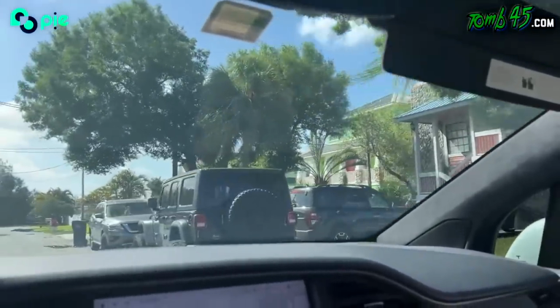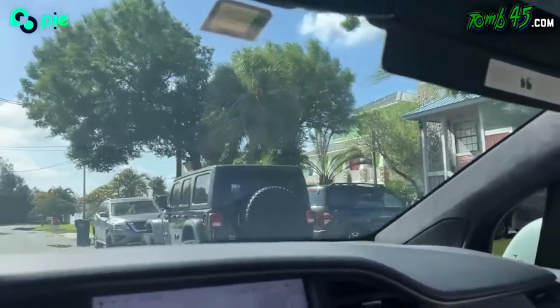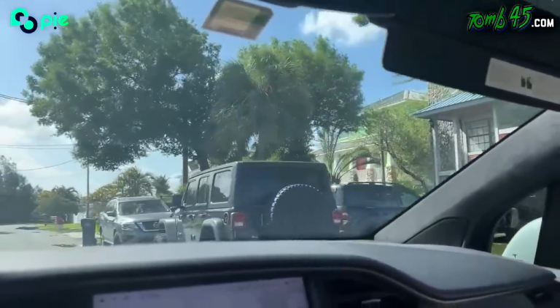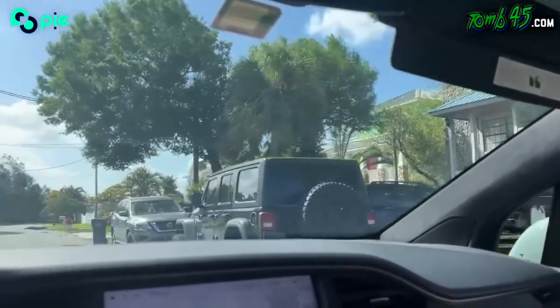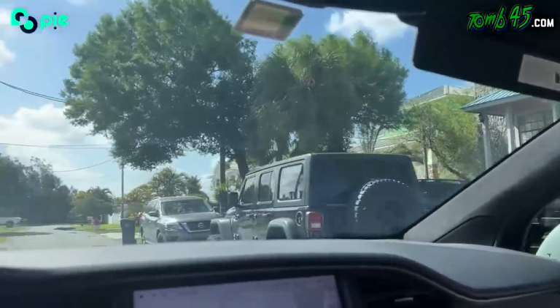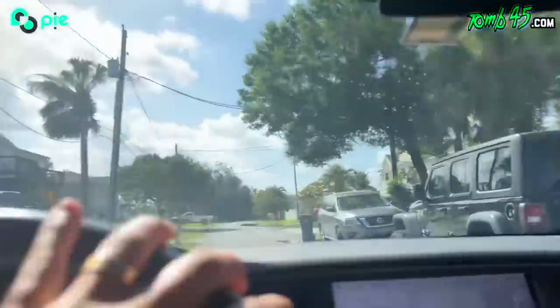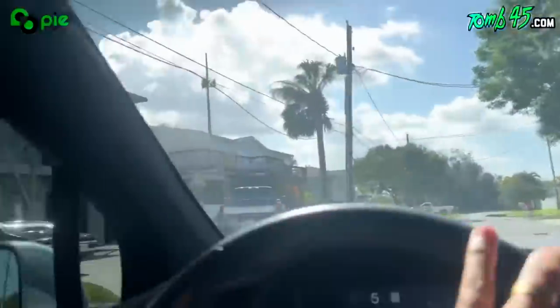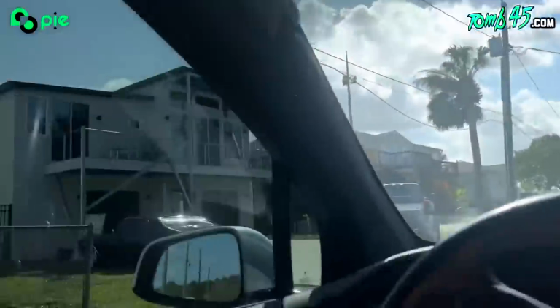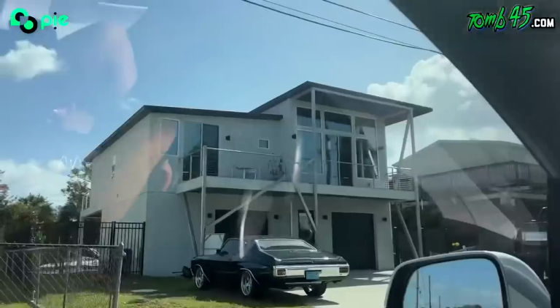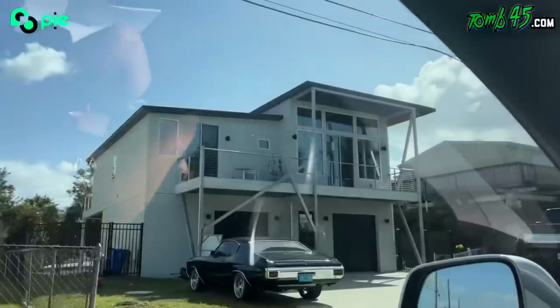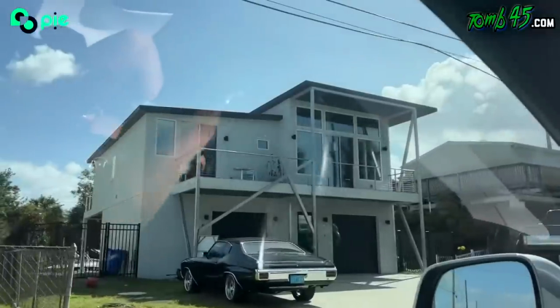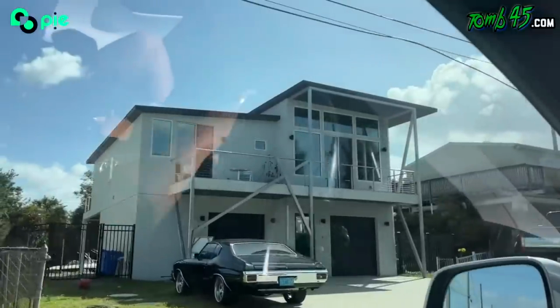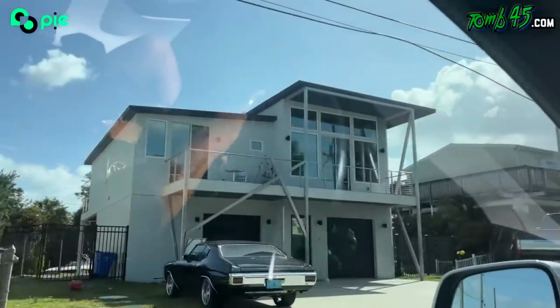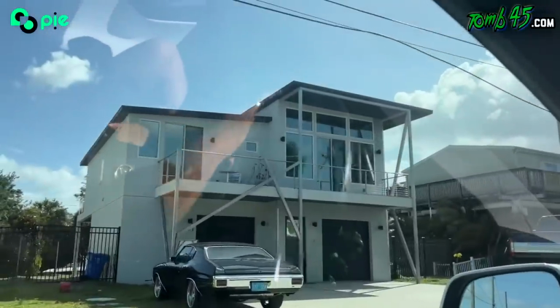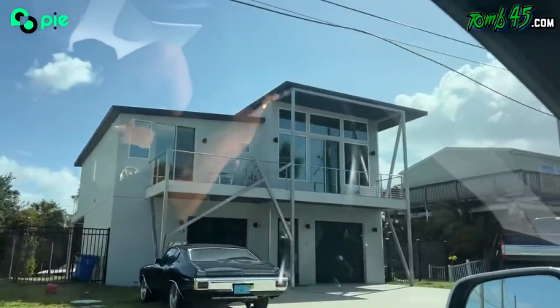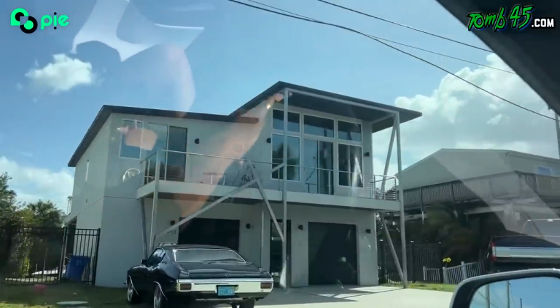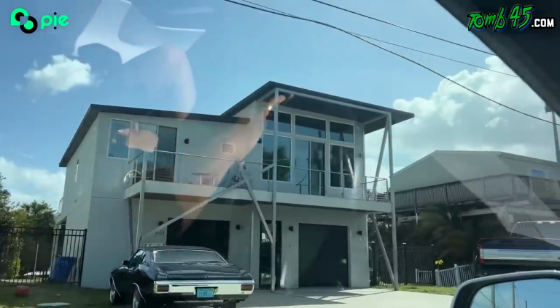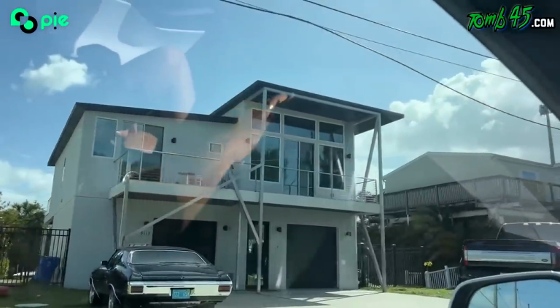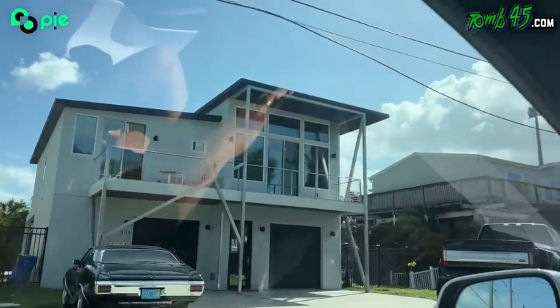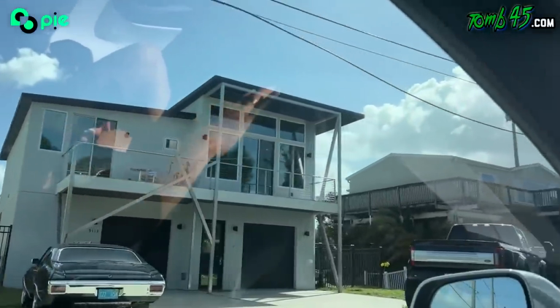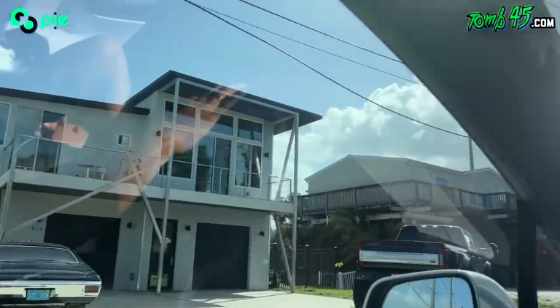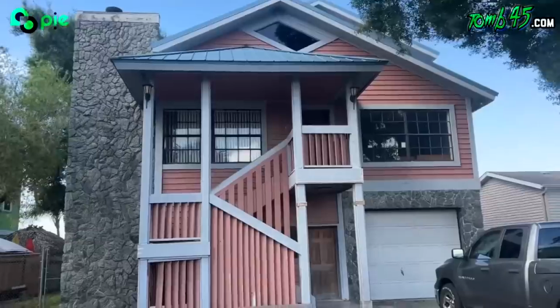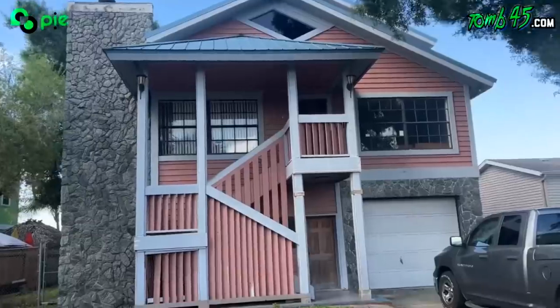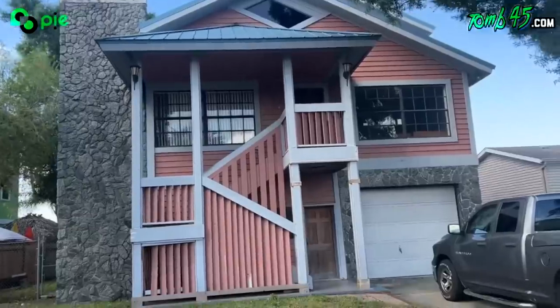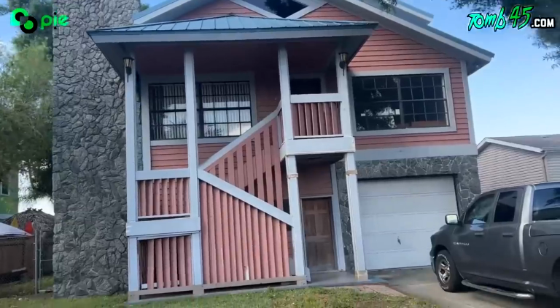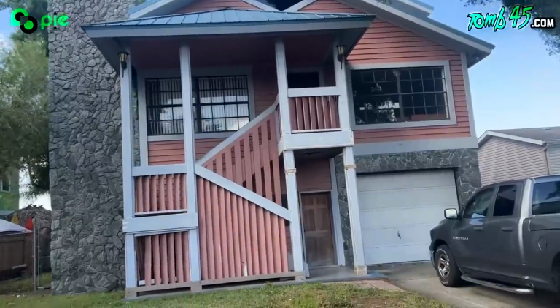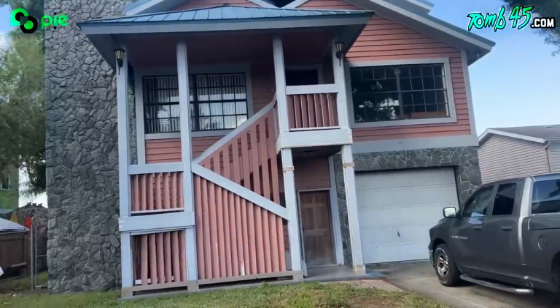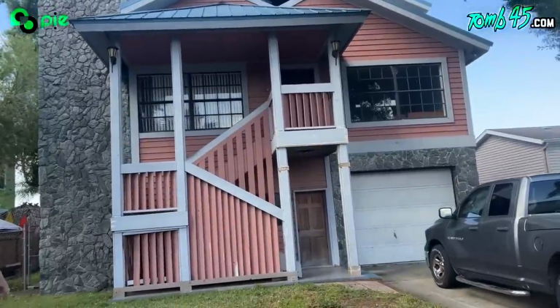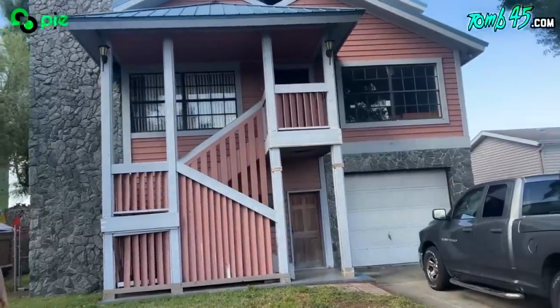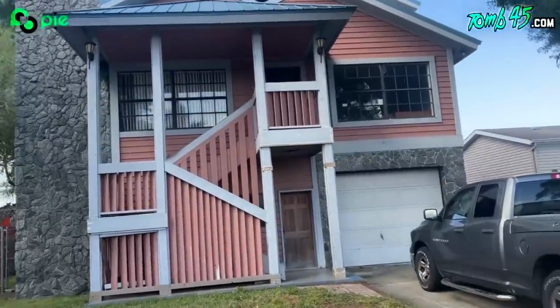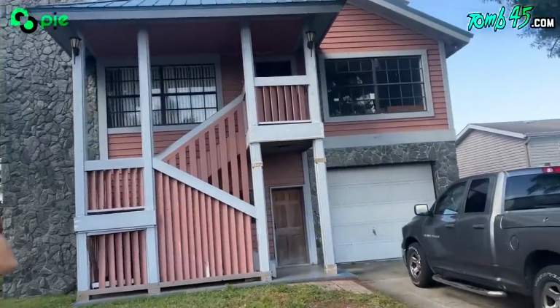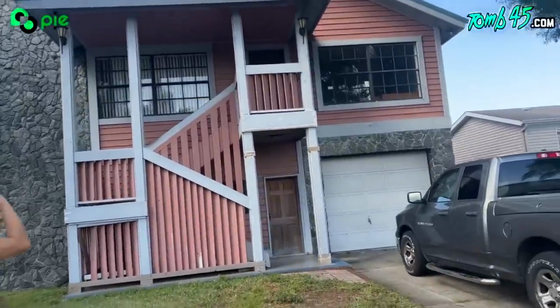Look at that one. That's nice, yeah. I like it. Got the modern look. All right, guys, this is the house. Let's take a look.